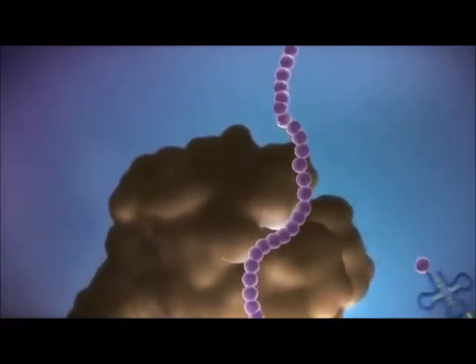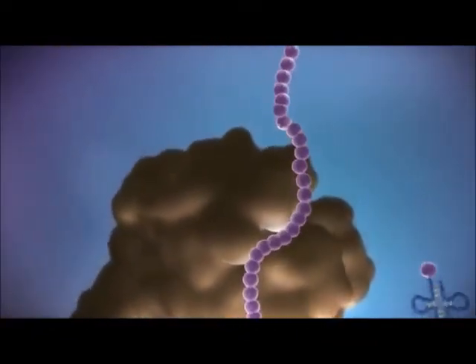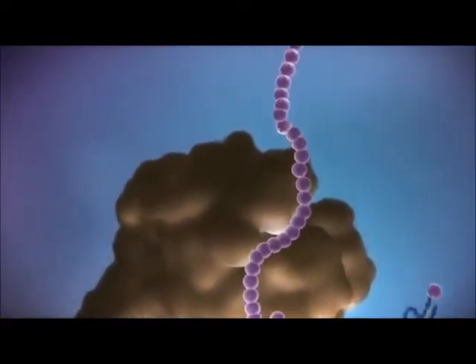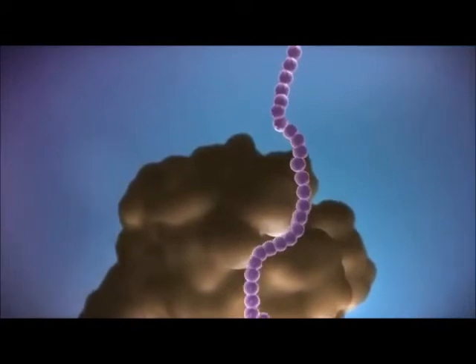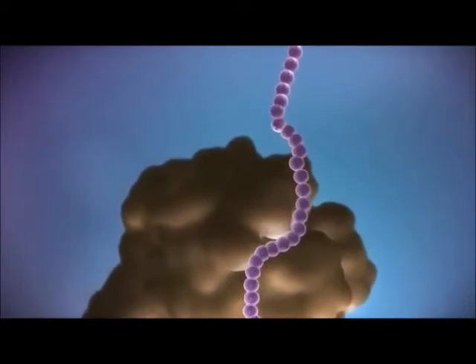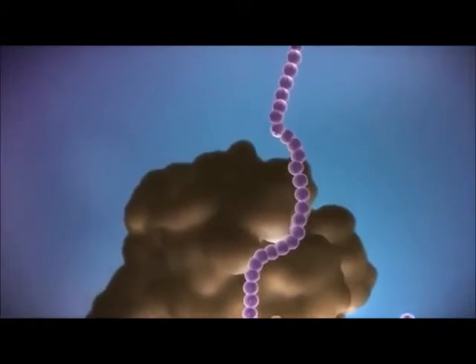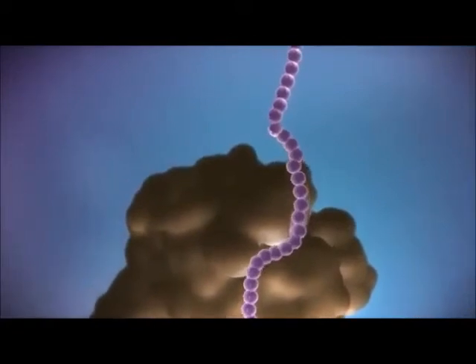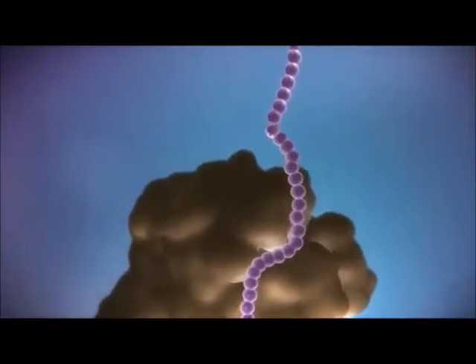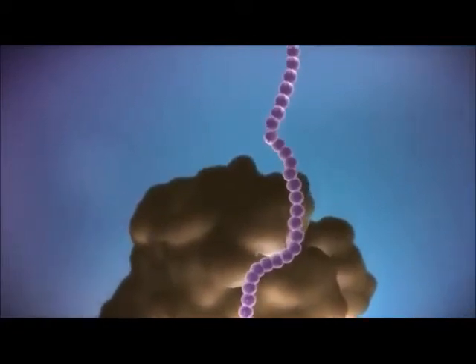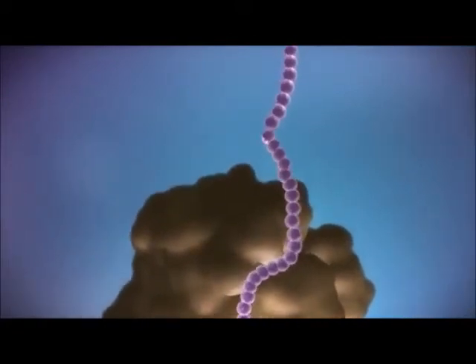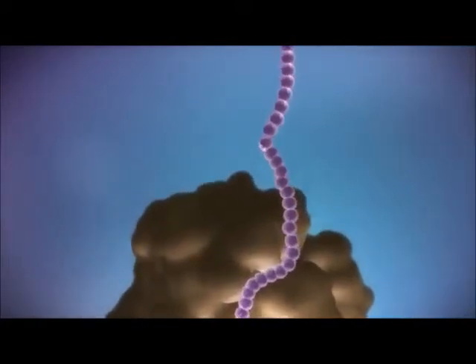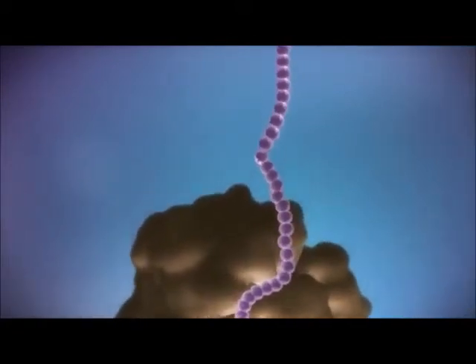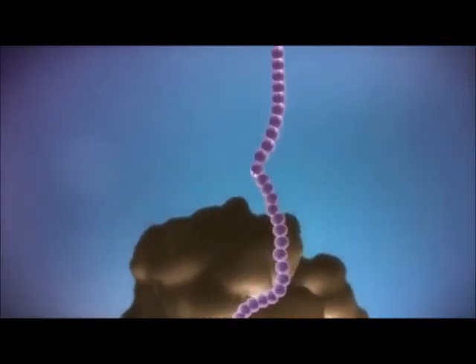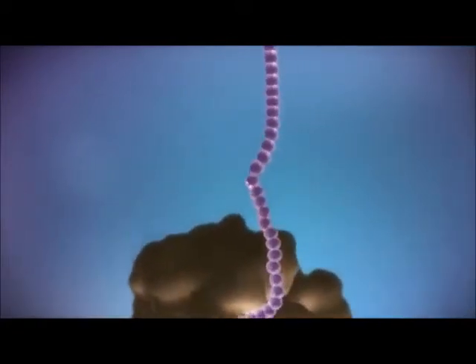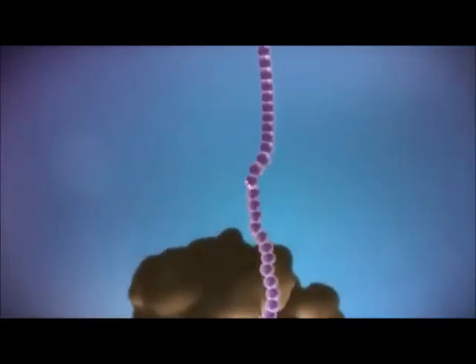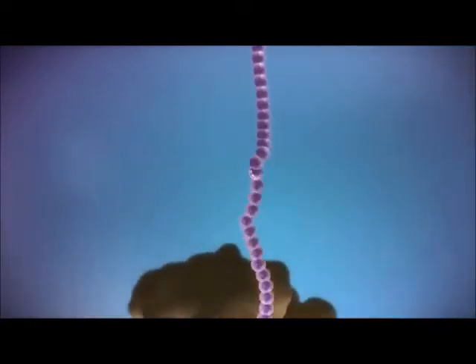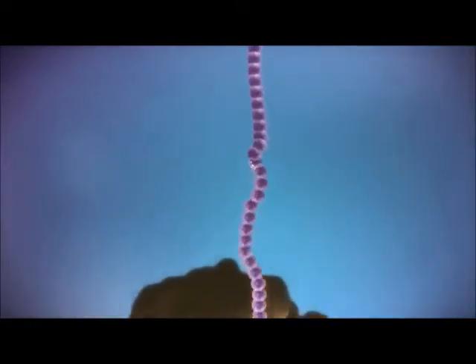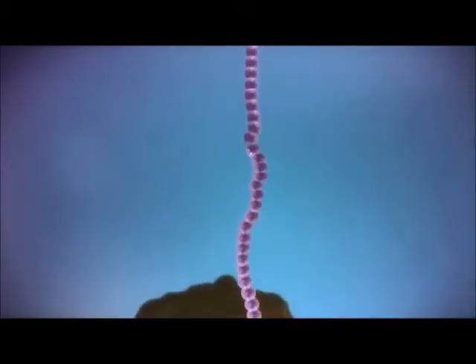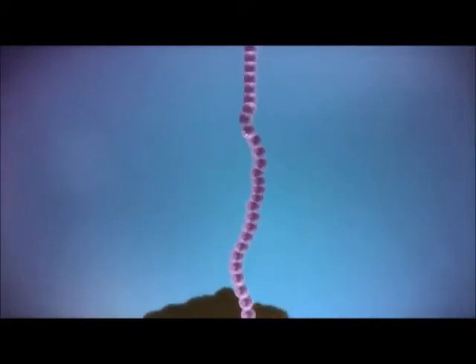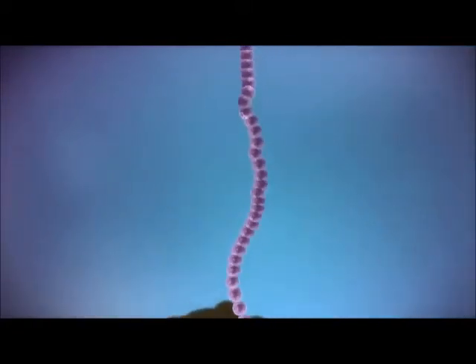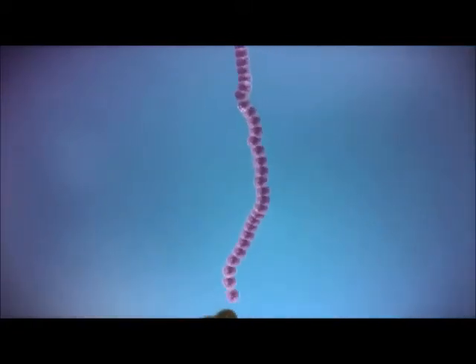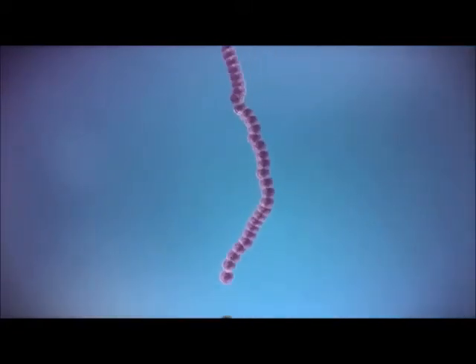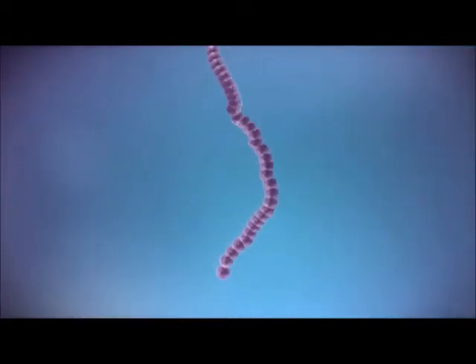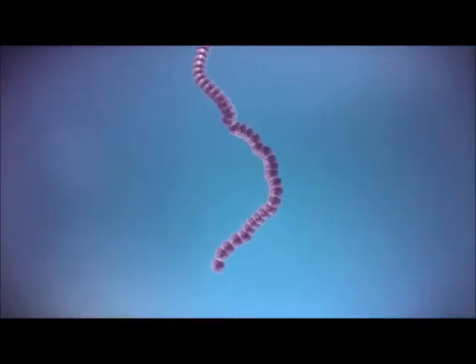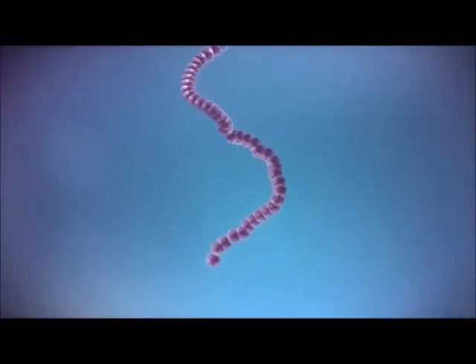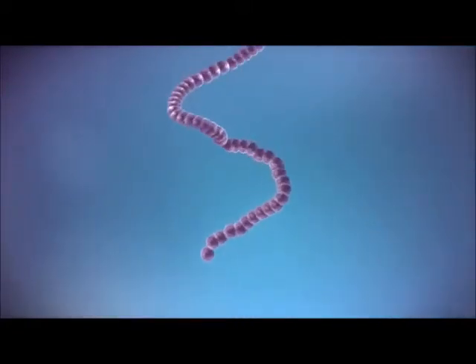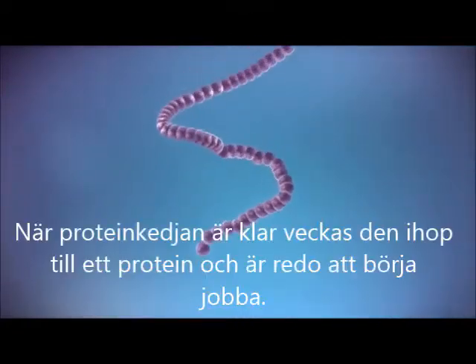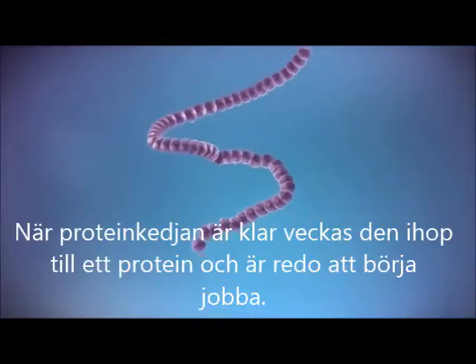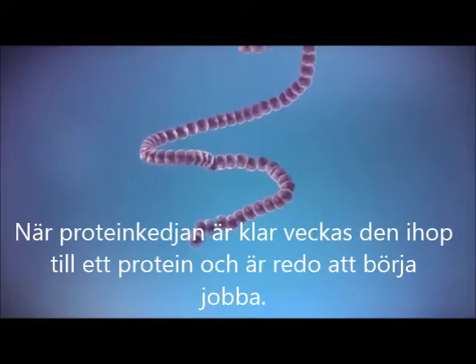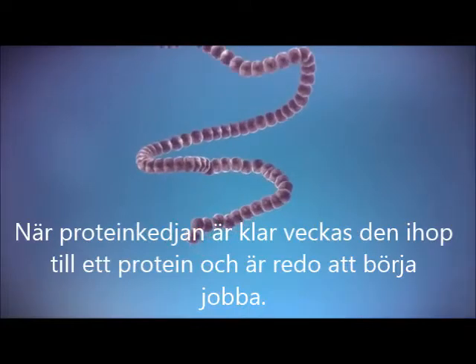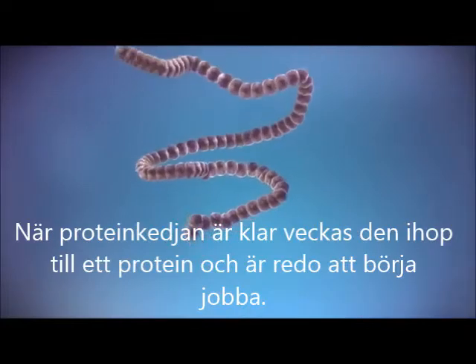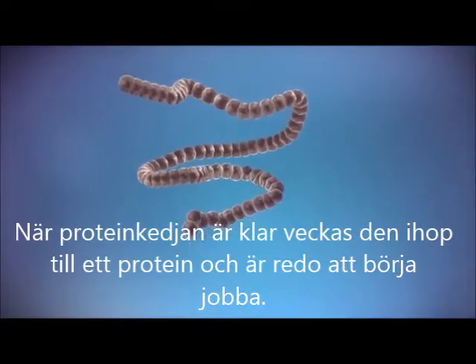Once the last amino acid has been added, the chain folds into a complex 3D shape to form the protein.